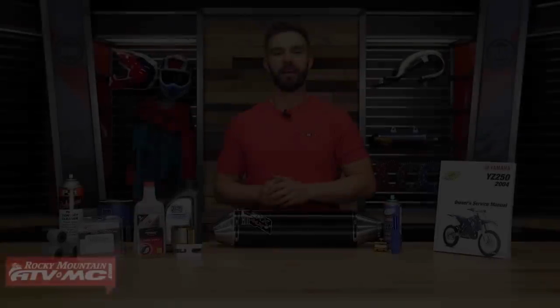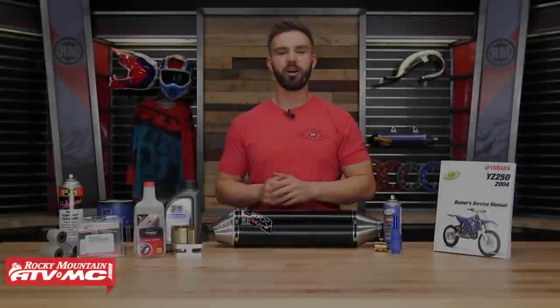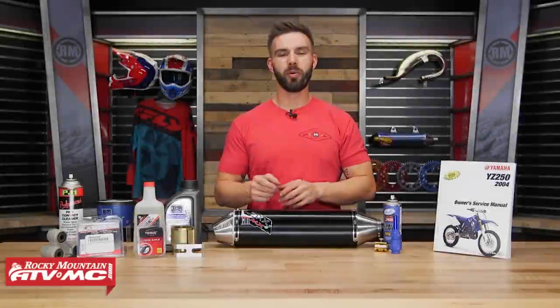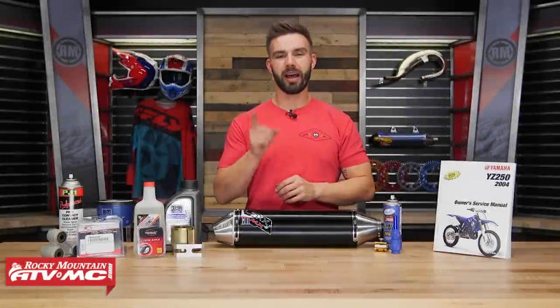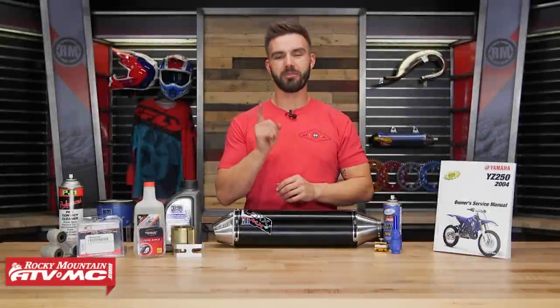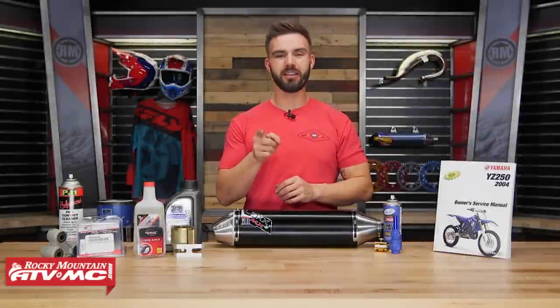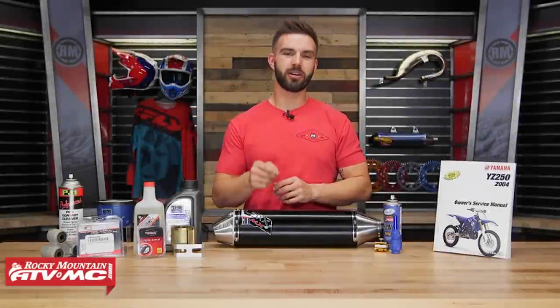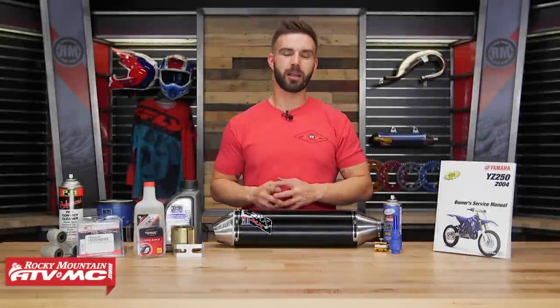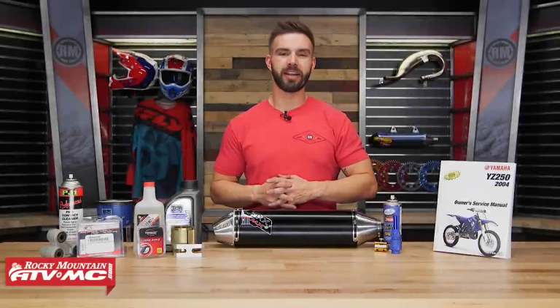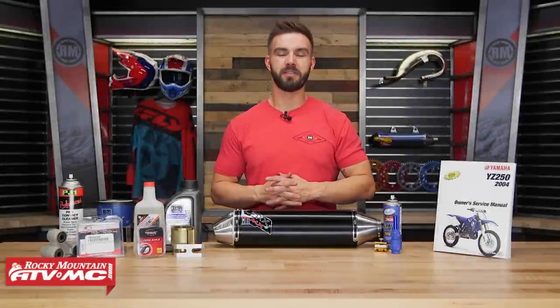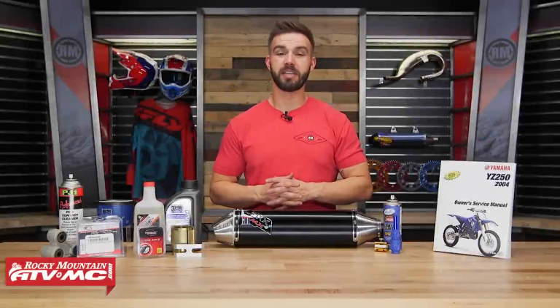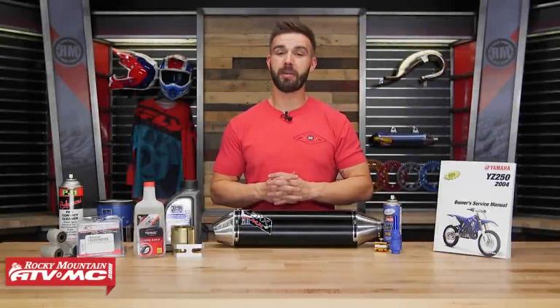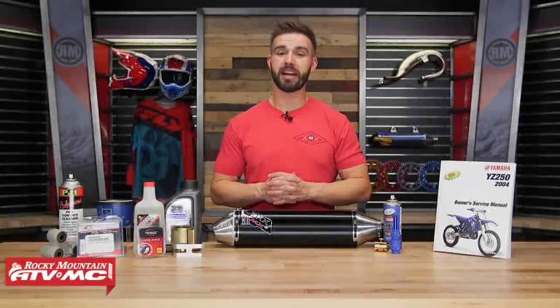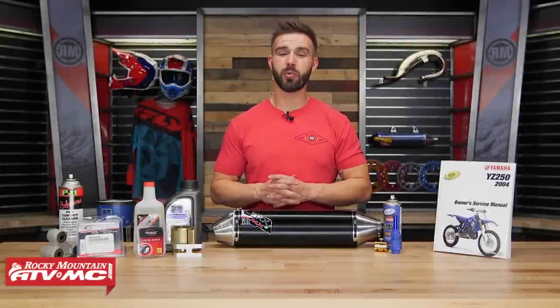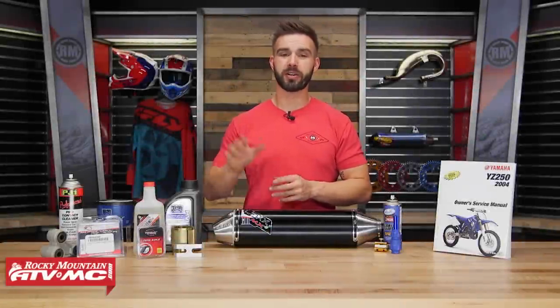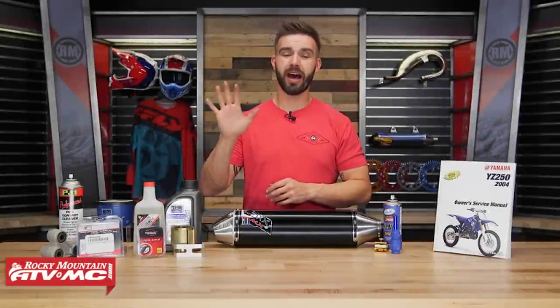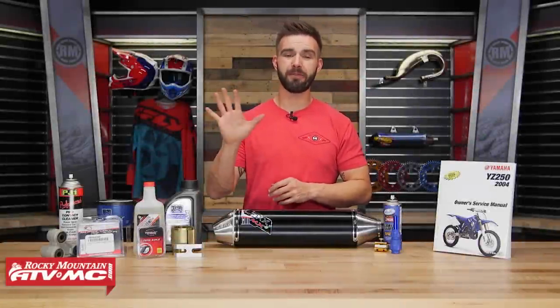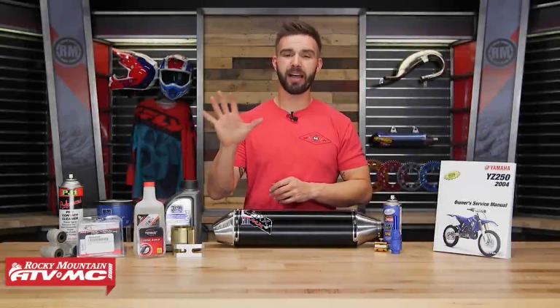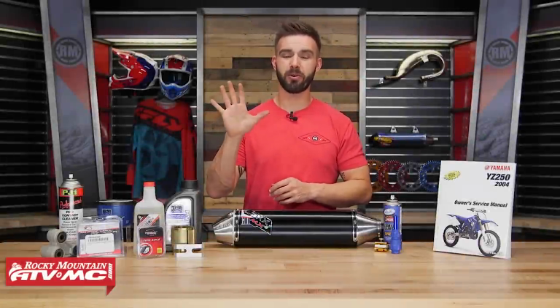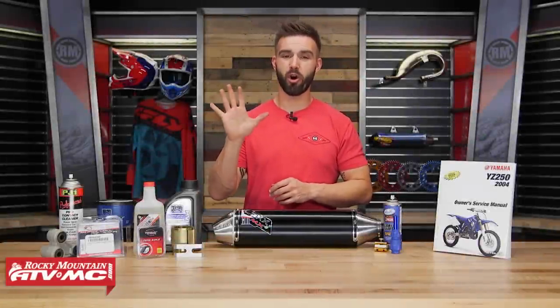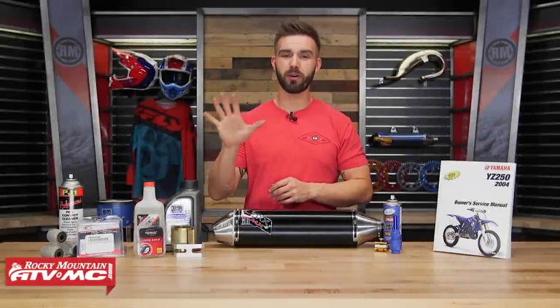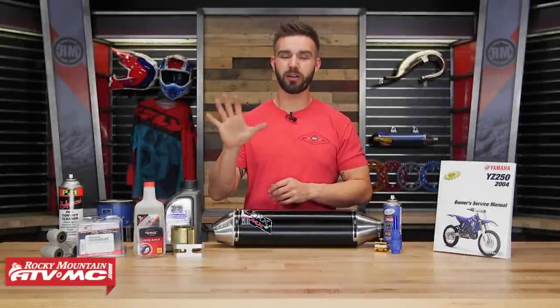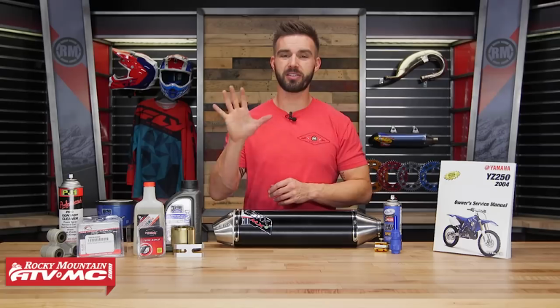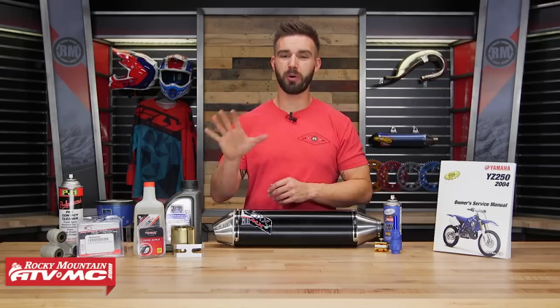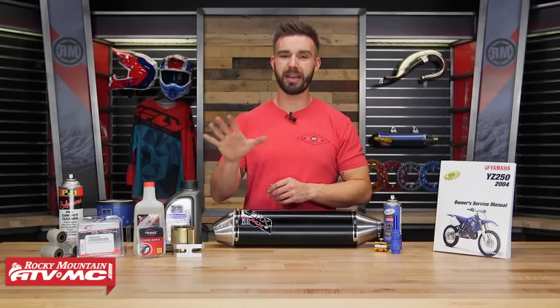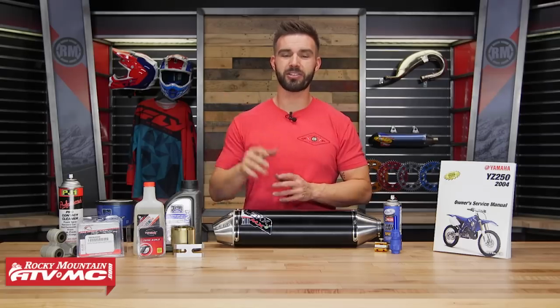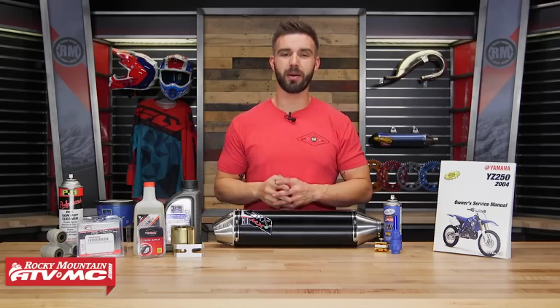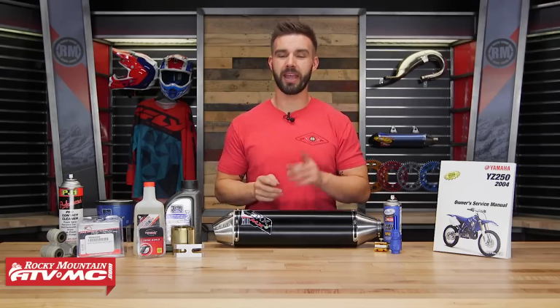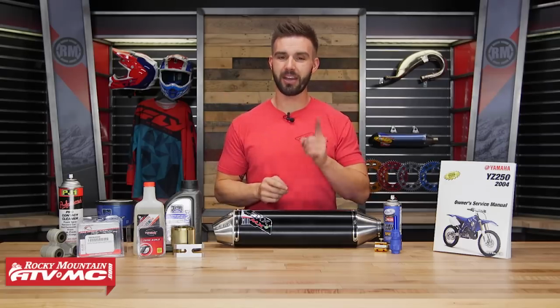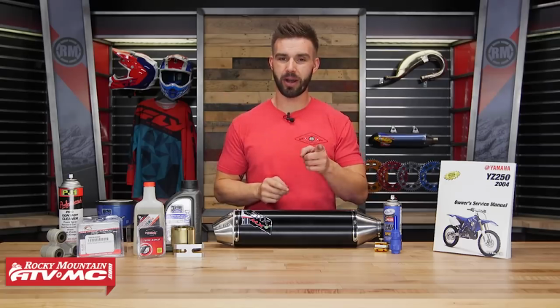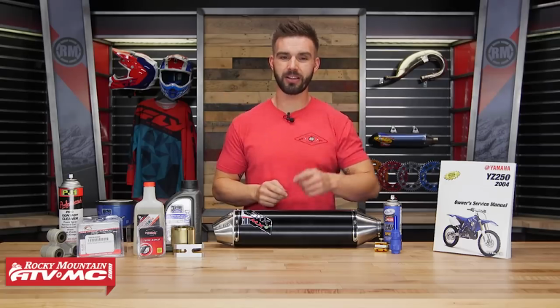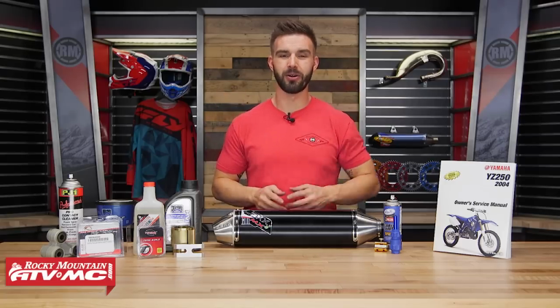Hello everyone, I am Chase here at Rocky Mountain ATV MC coming at you with our top 5 most overlooked simple maintenance jobs that any rider can do.